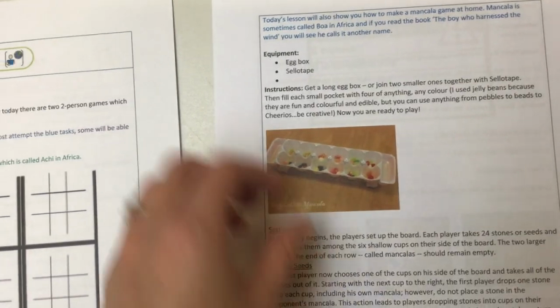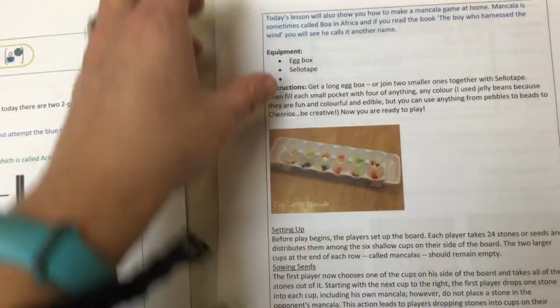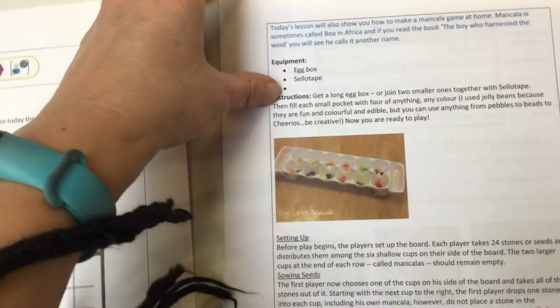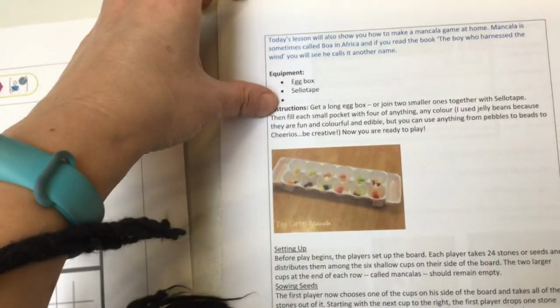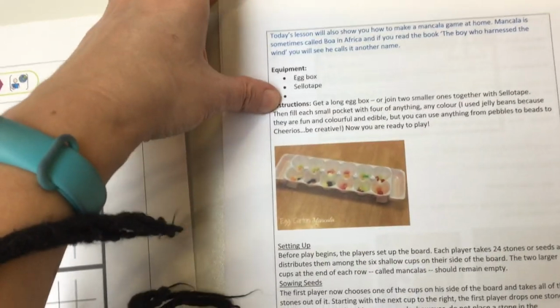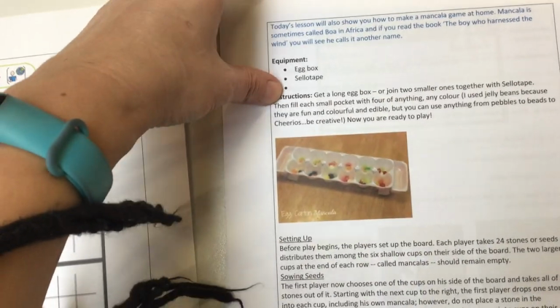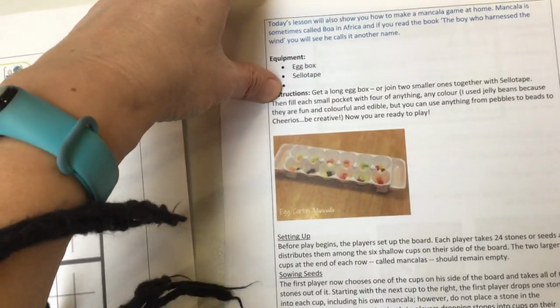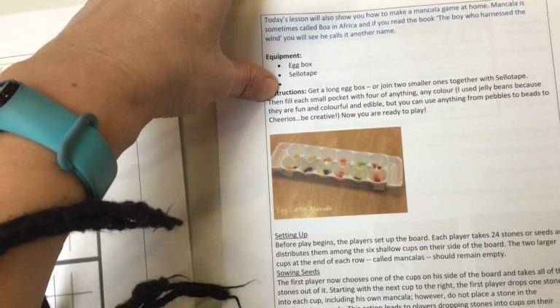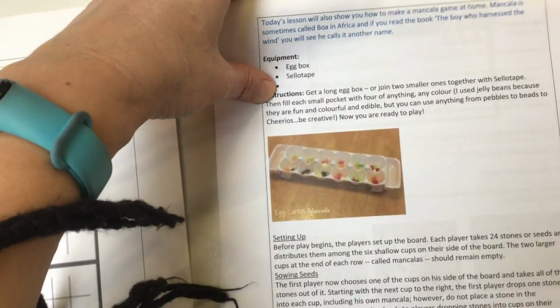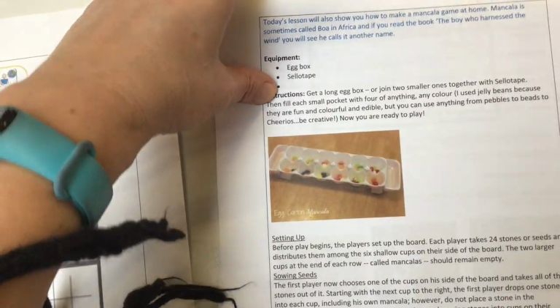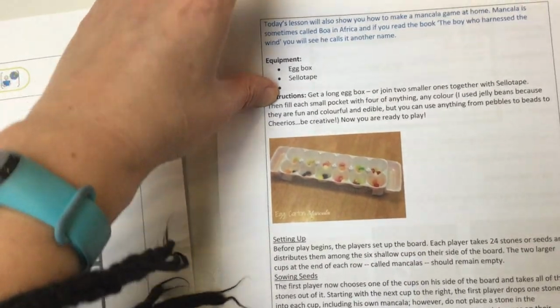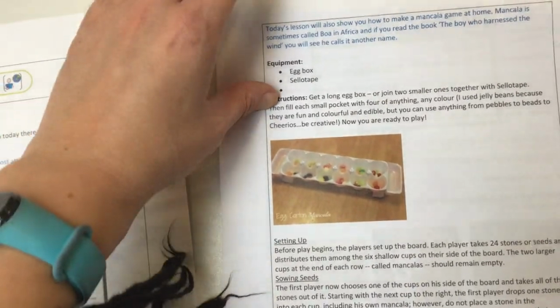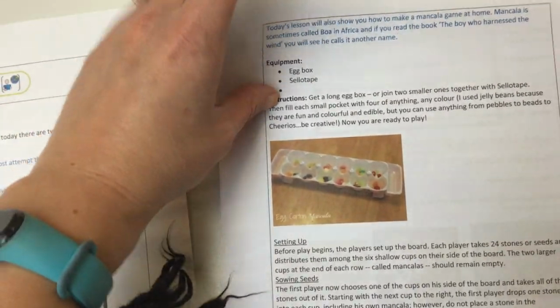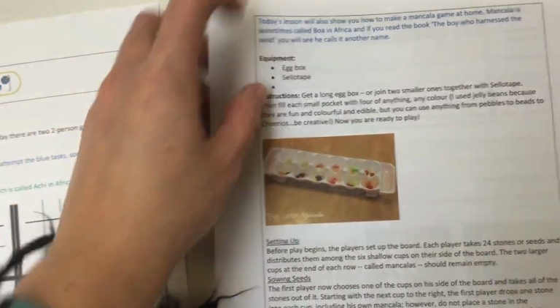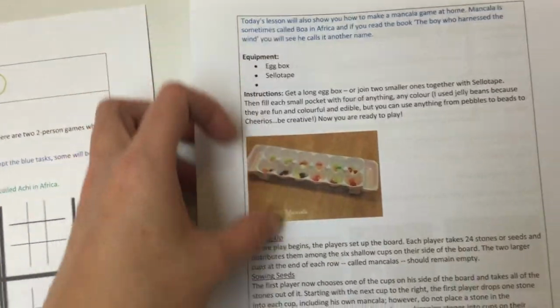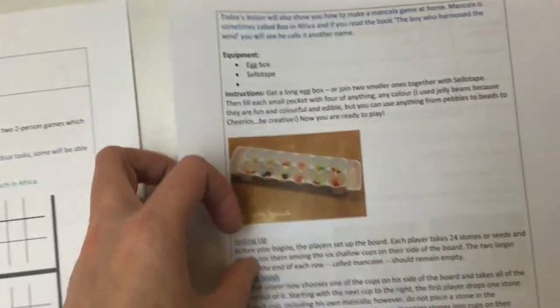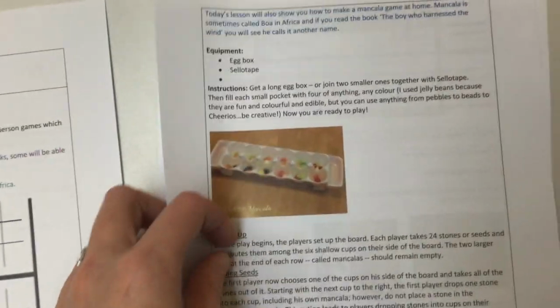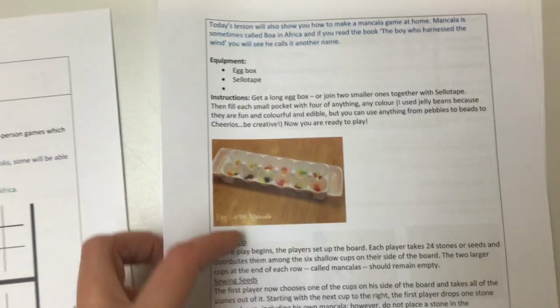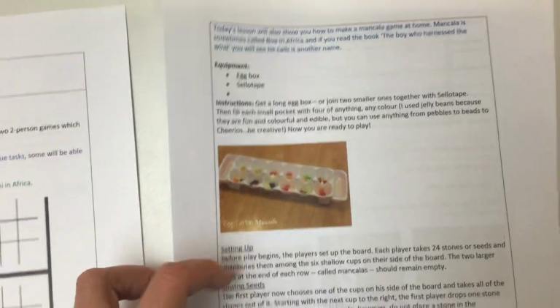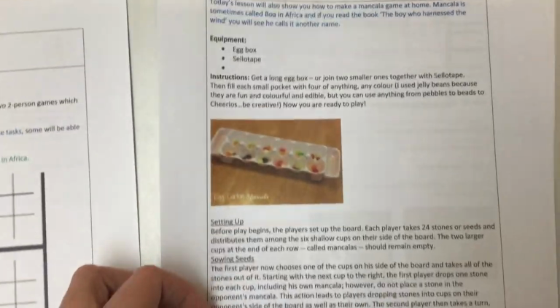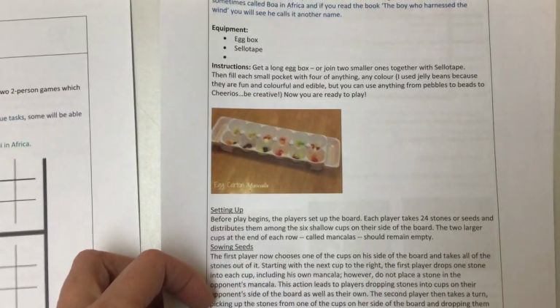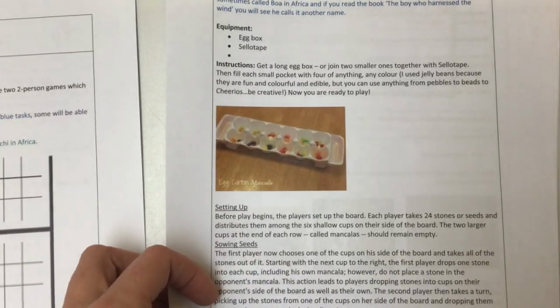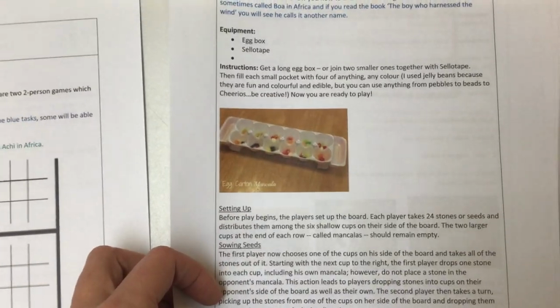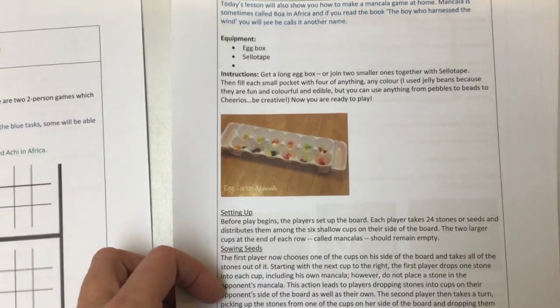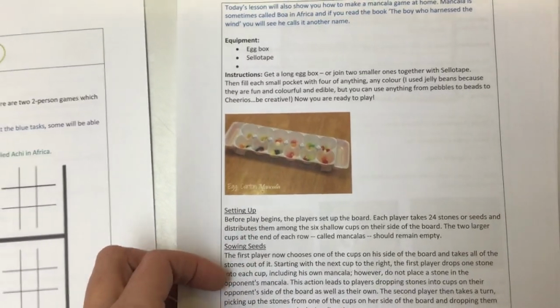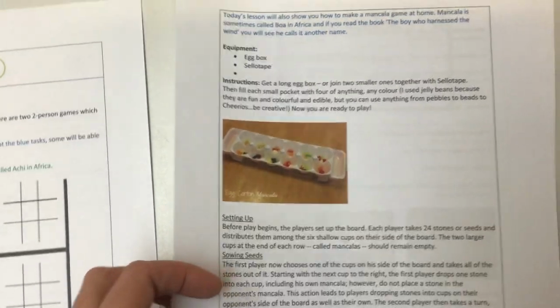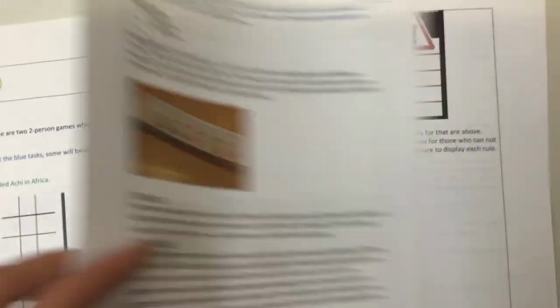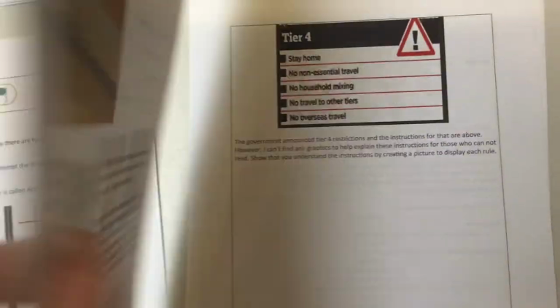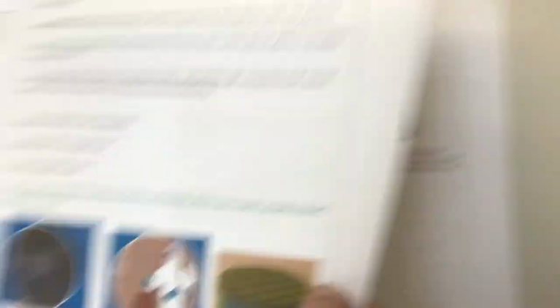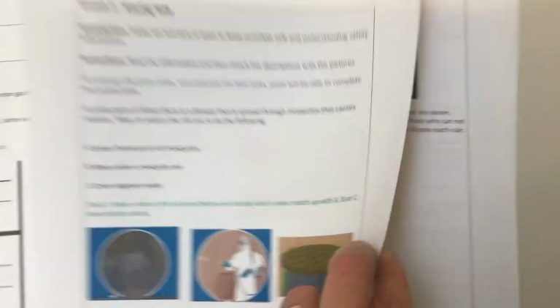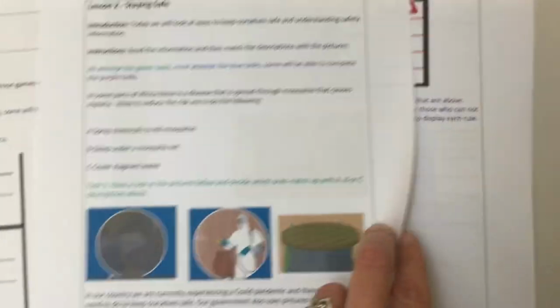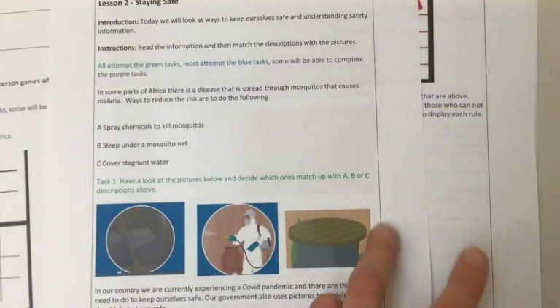I know the GCSE group I used to teach used to love this game. But this is where you can make it yourself with an egg box — a bit more practical.